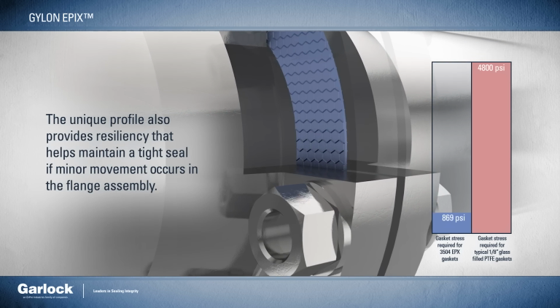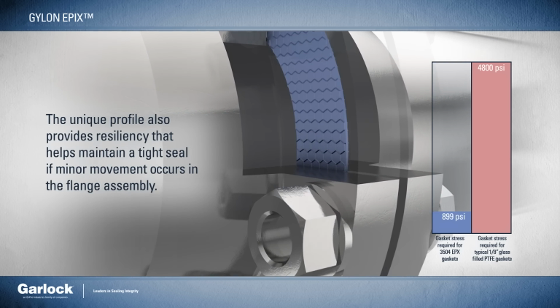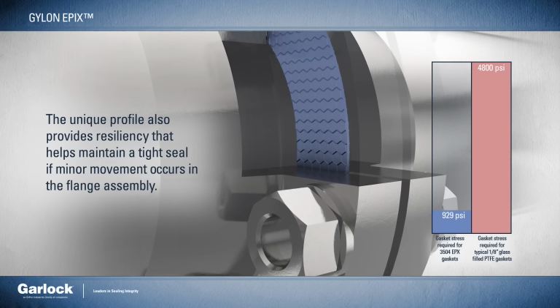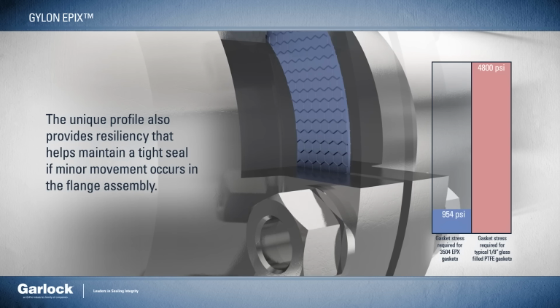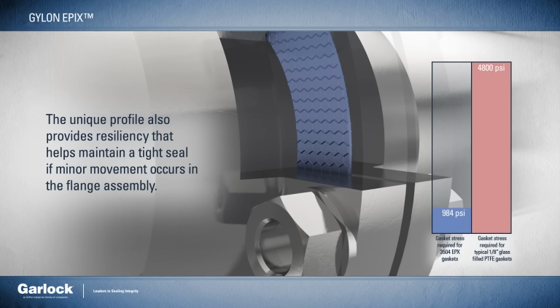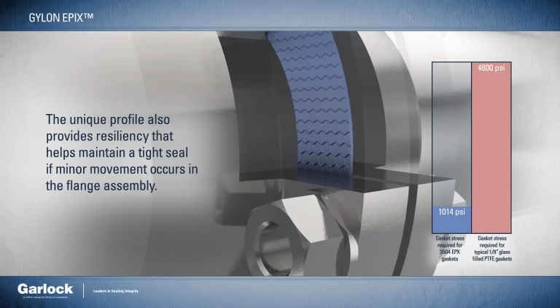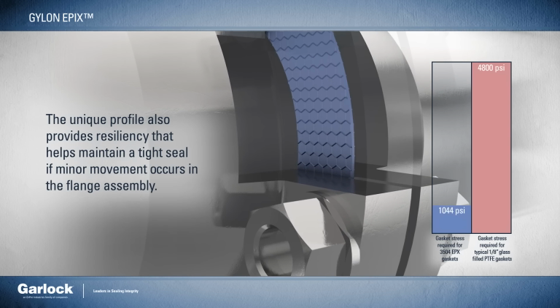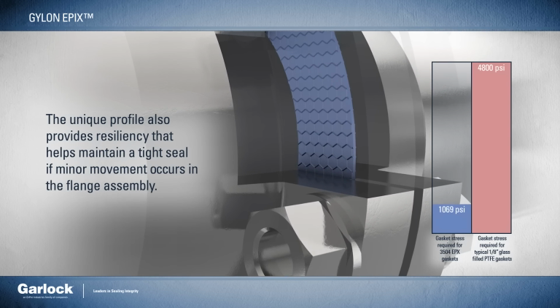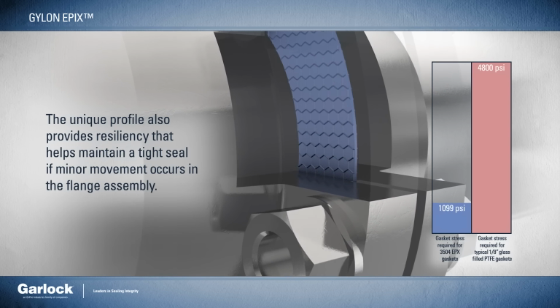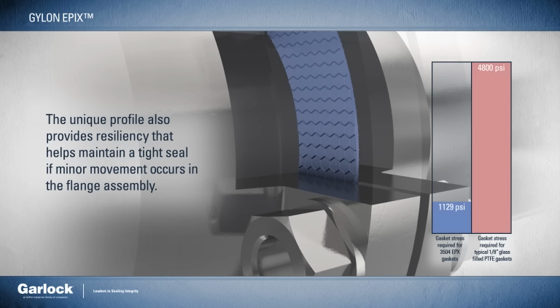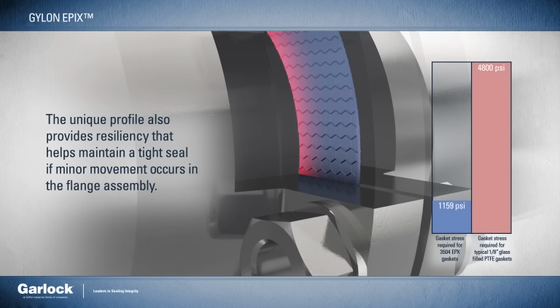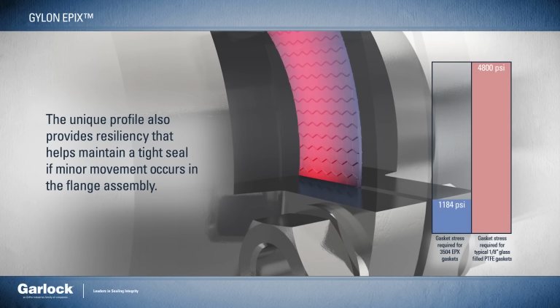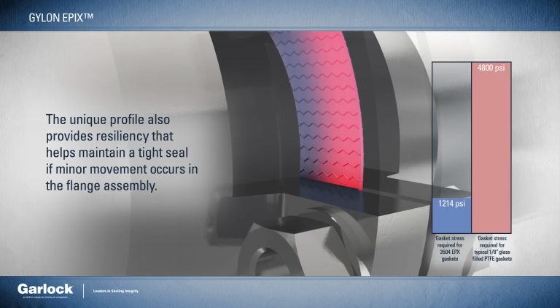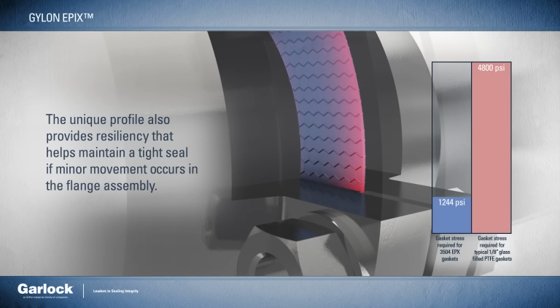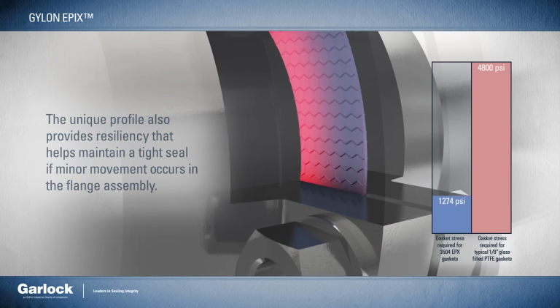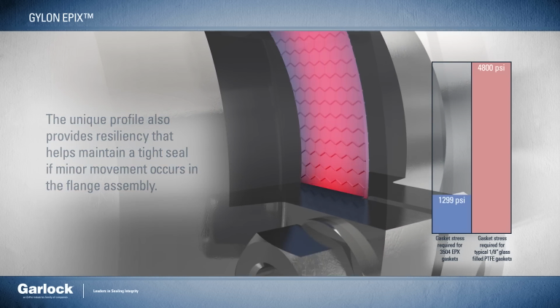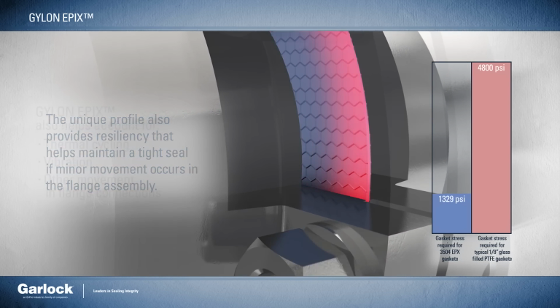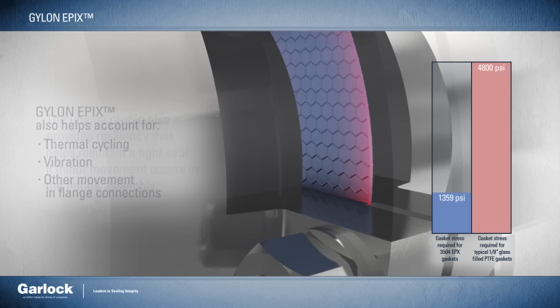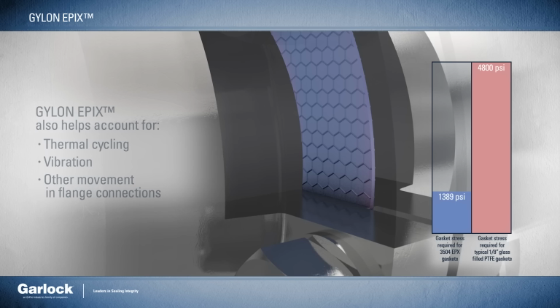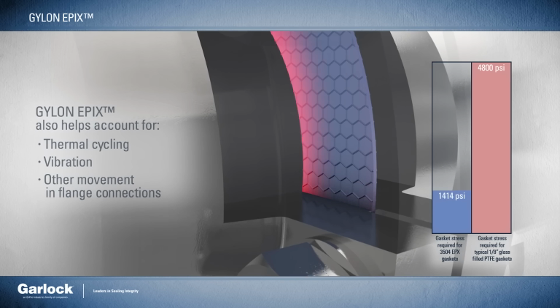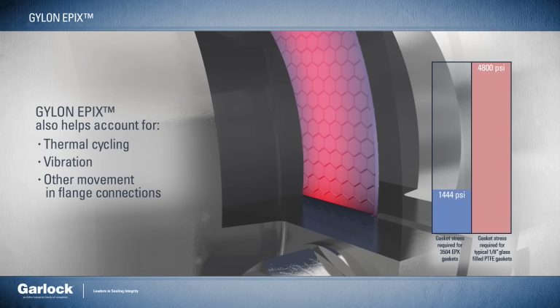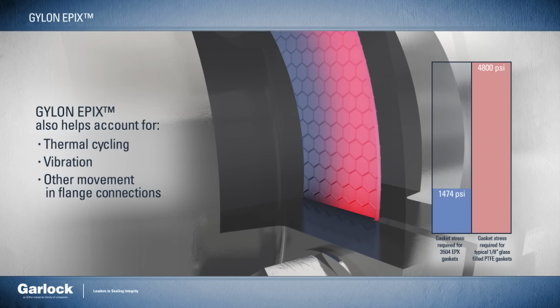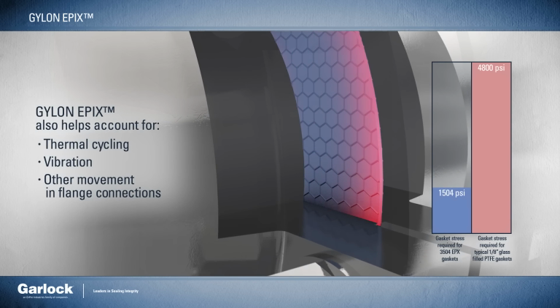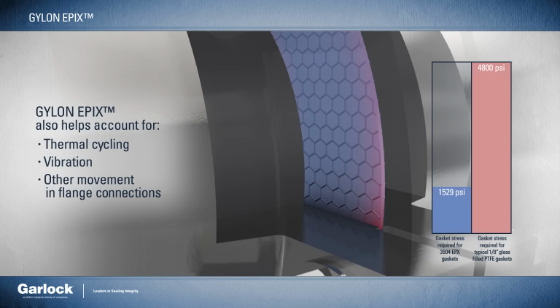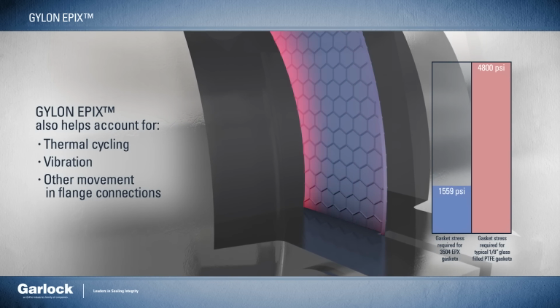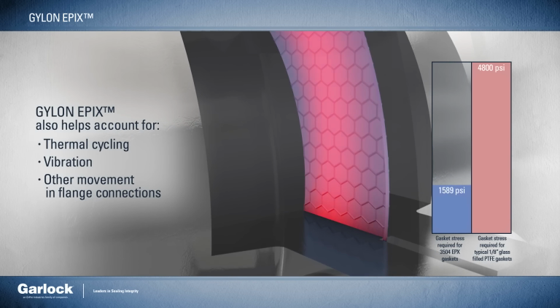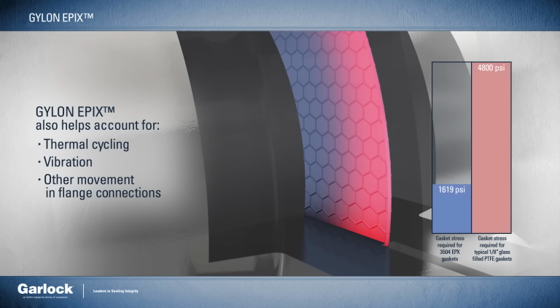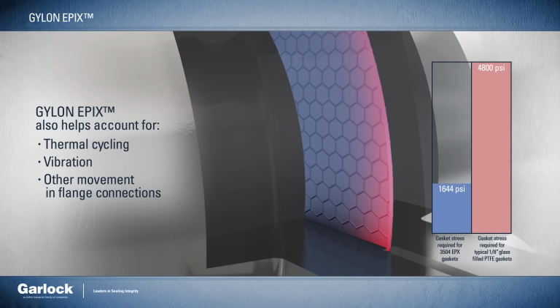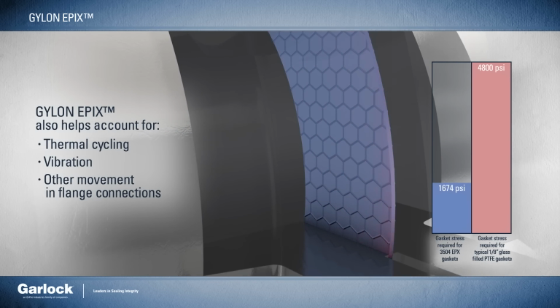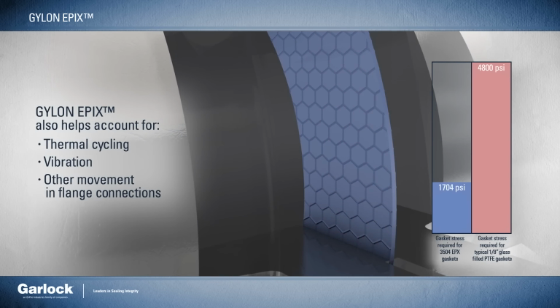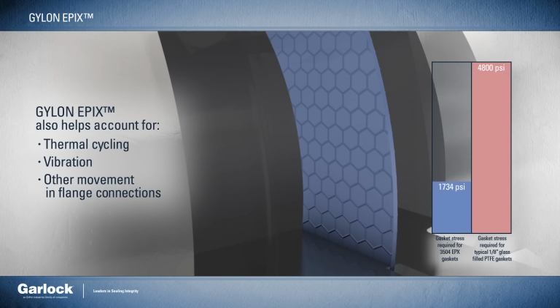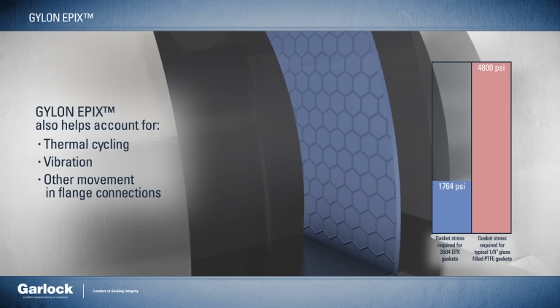The unique profile also provides resiliency that helps maintain a tight seal if minor movement occurs in the flange assembly. It also helps account for thermal cycling, vibration, or other movement that may occur in the flange connection.